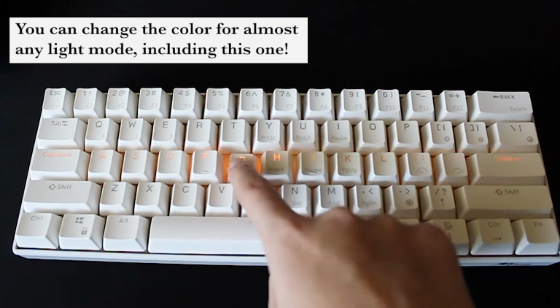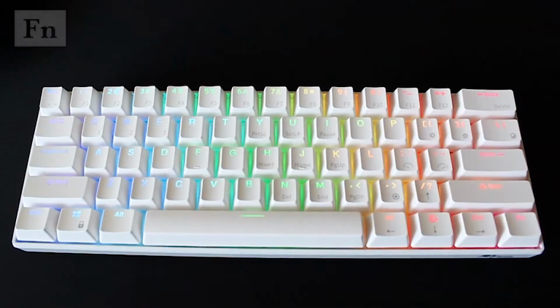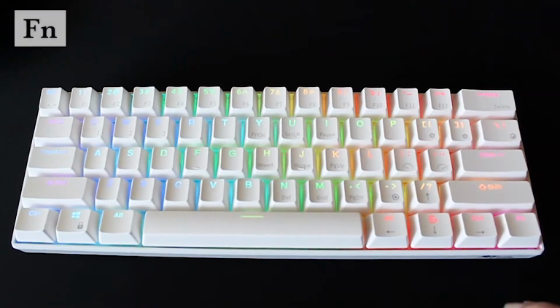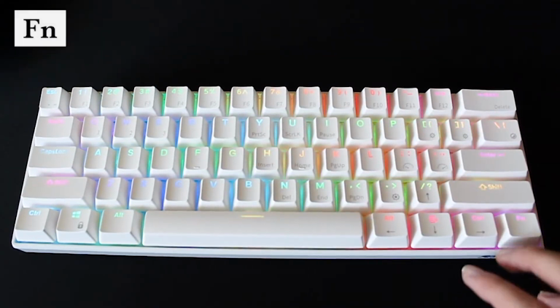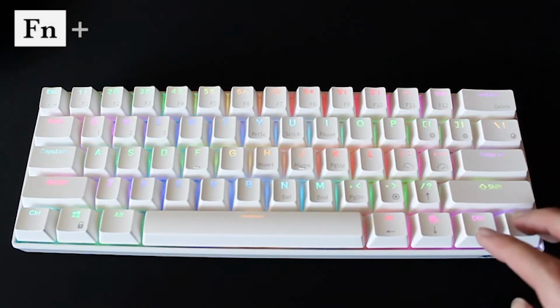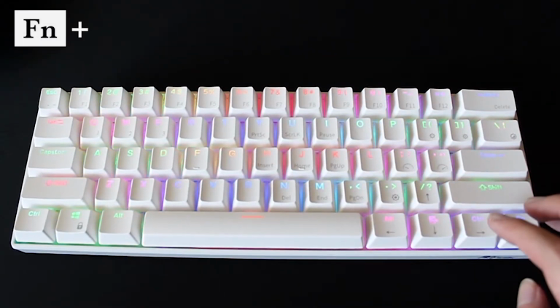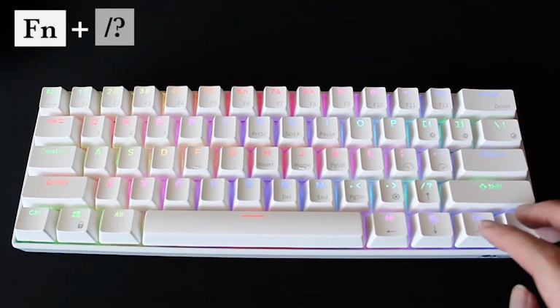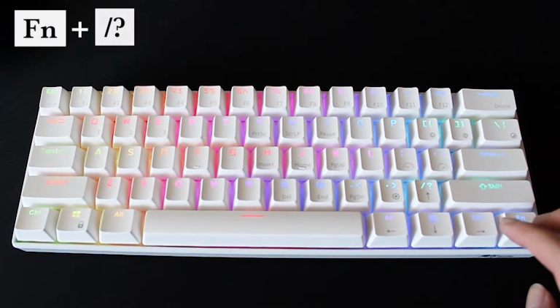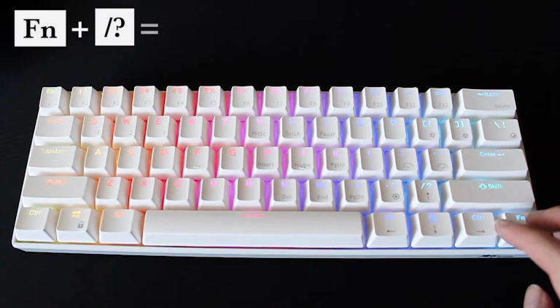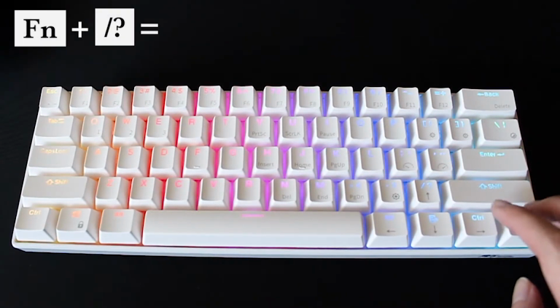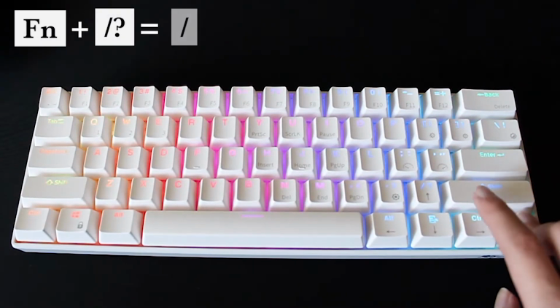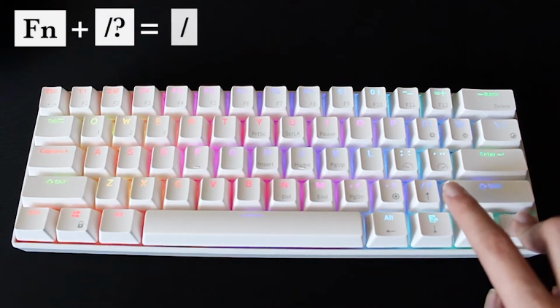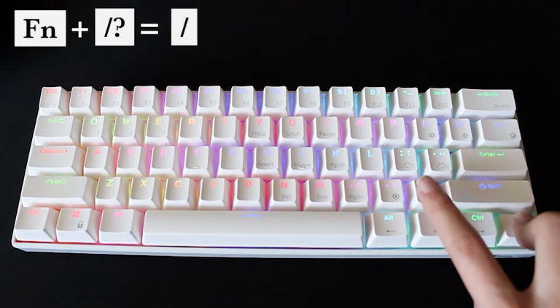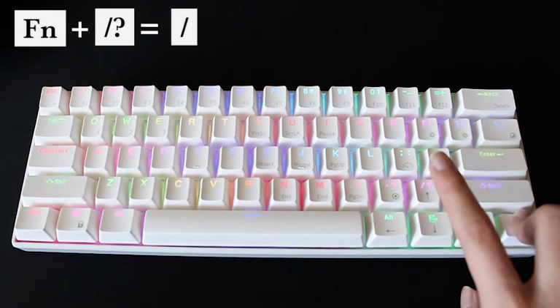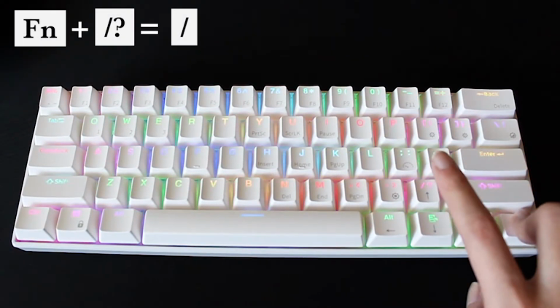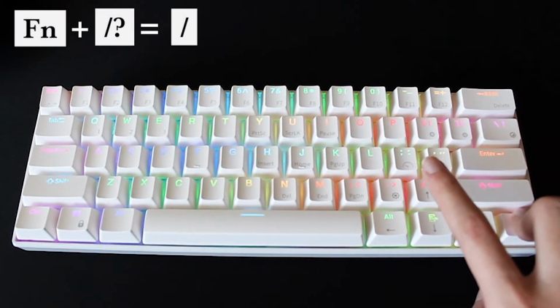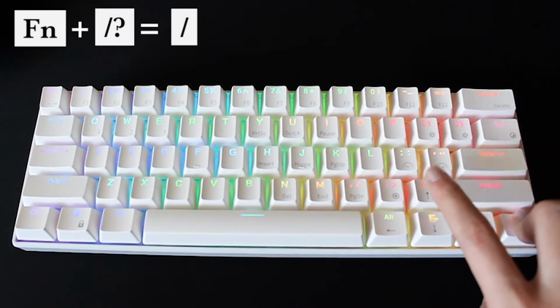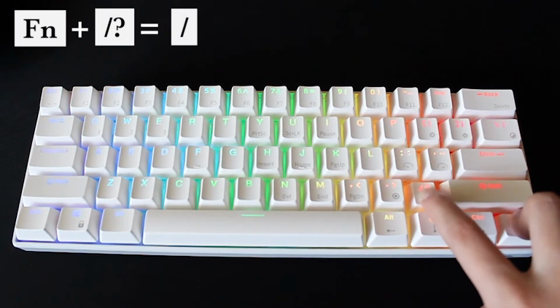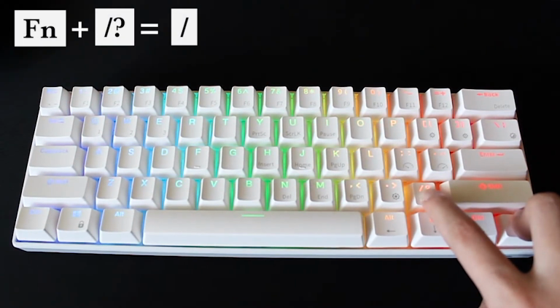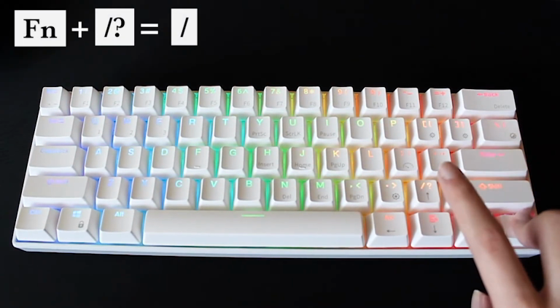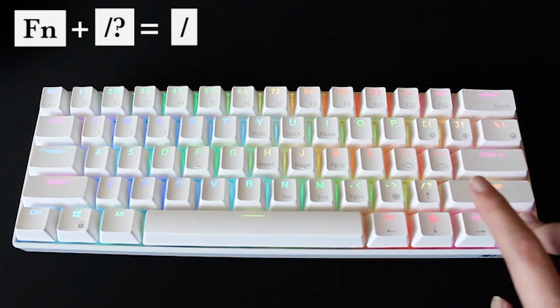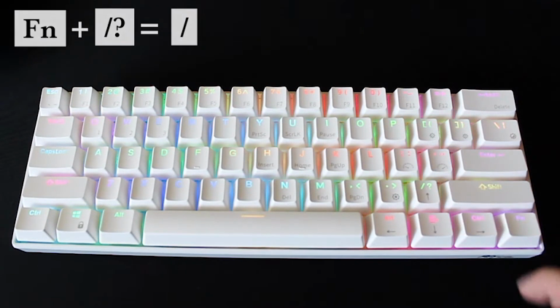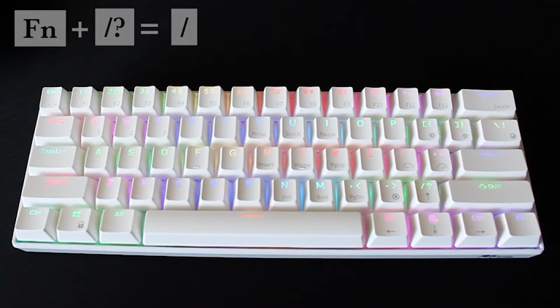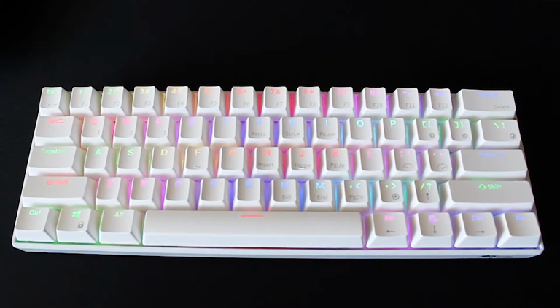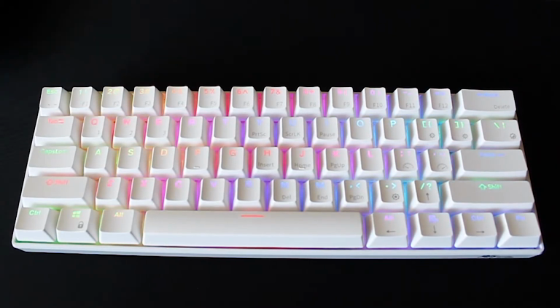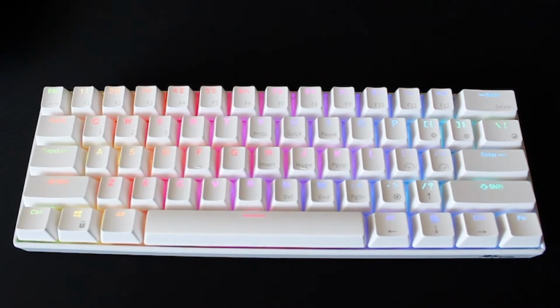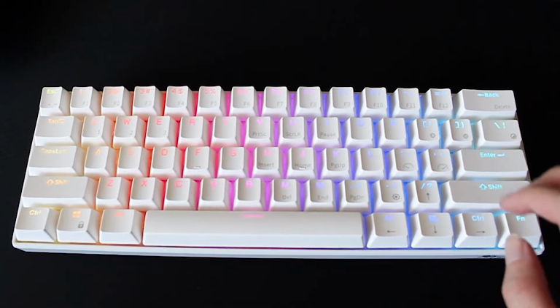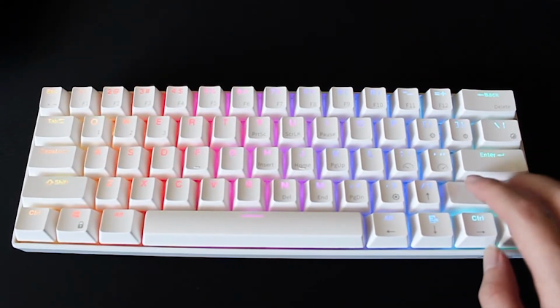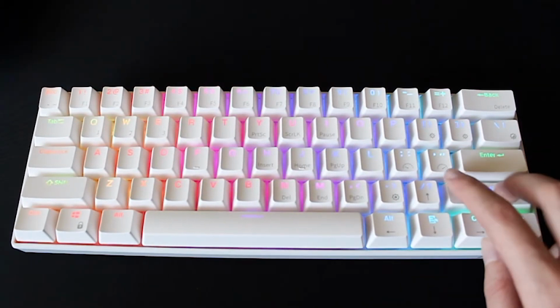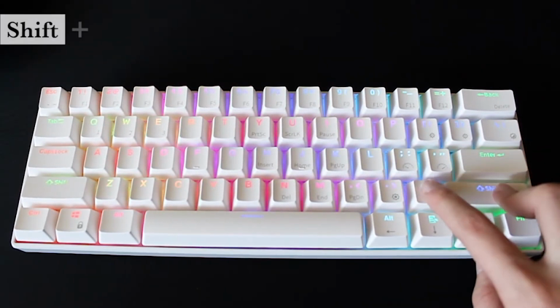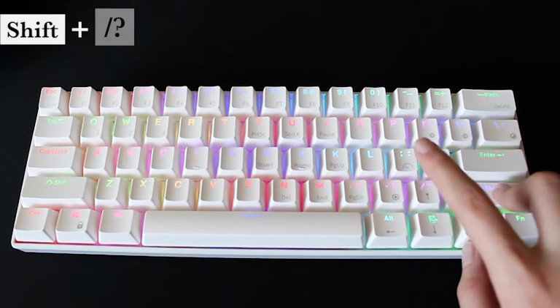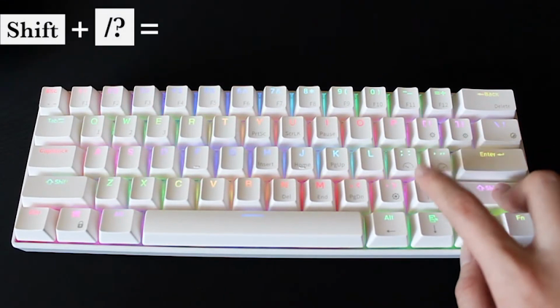To type the forward slash, you must press FN along with the forward slash and question mark key. Question mark should be the same.